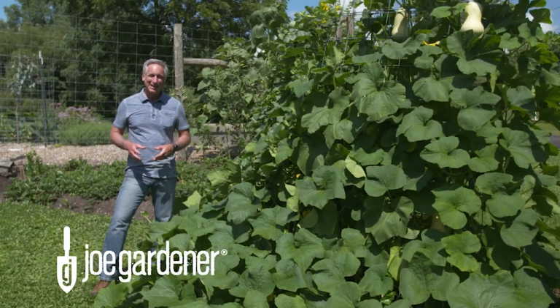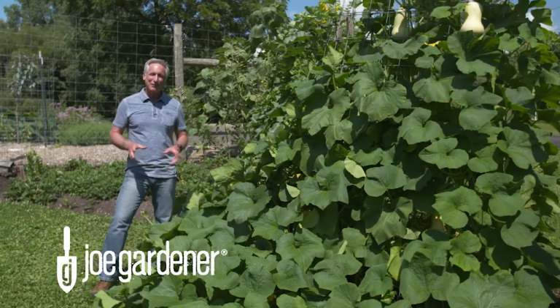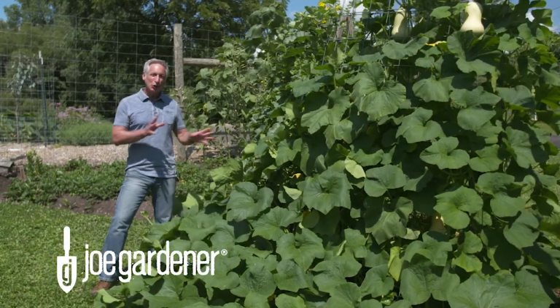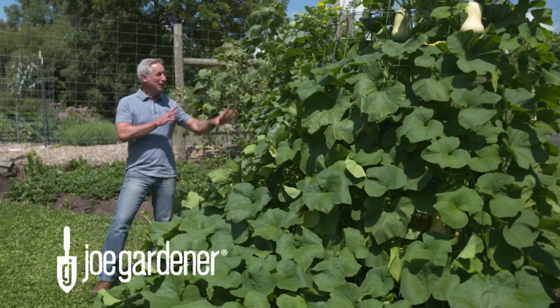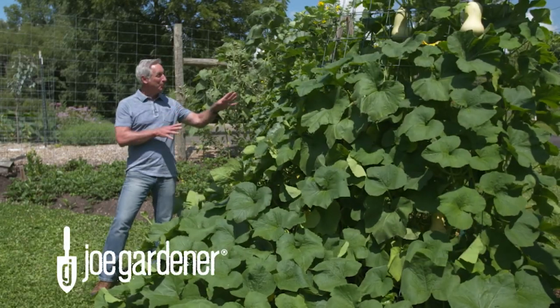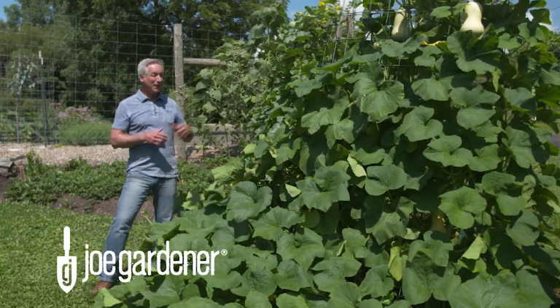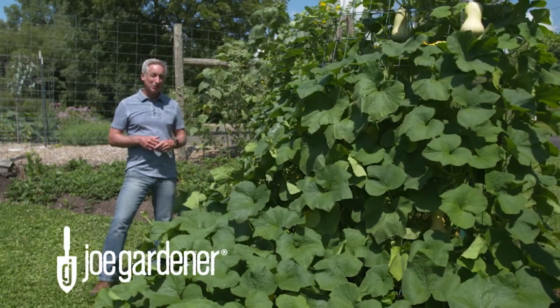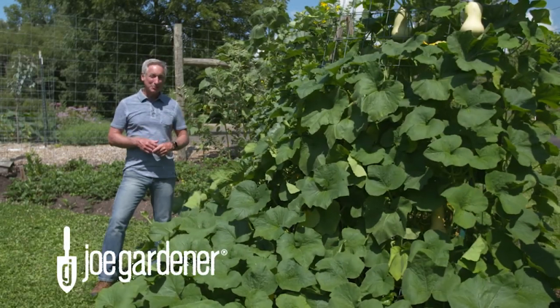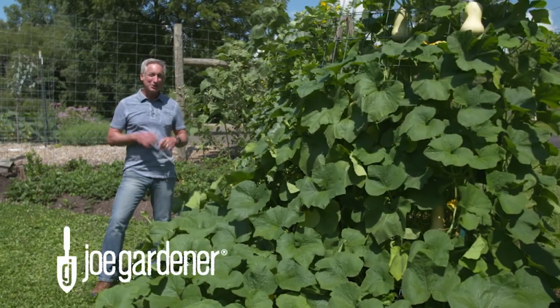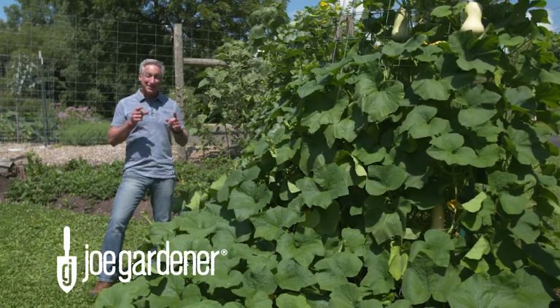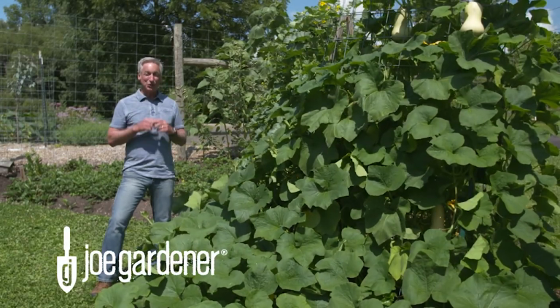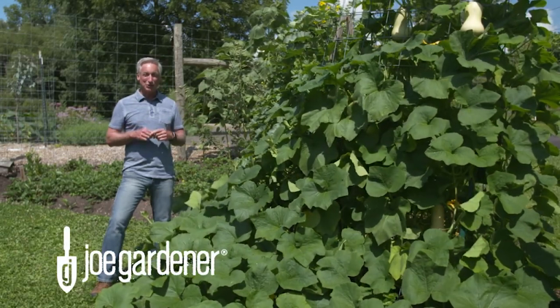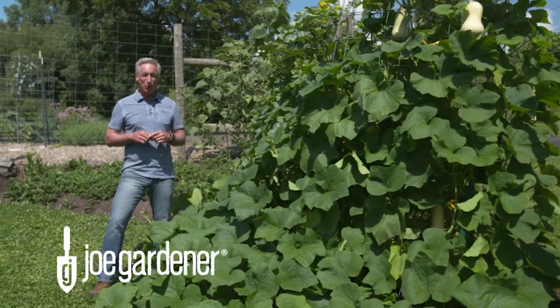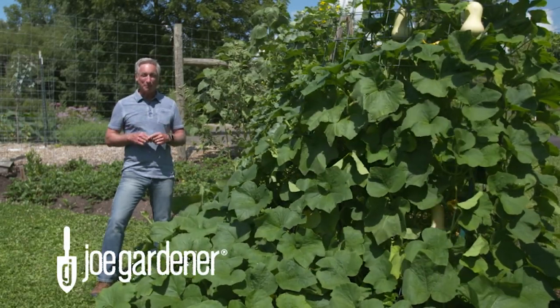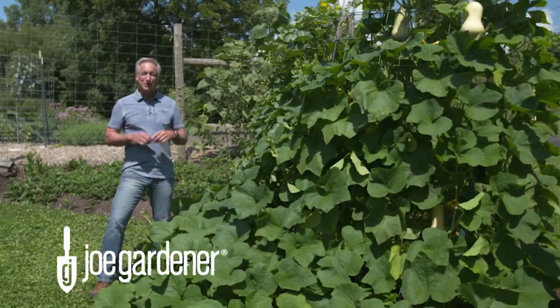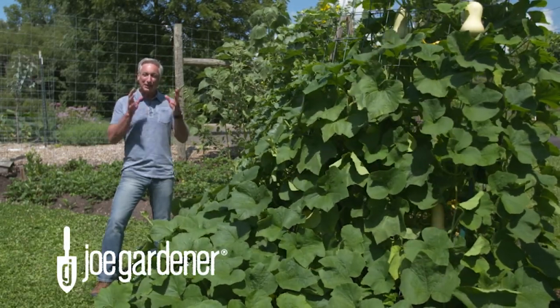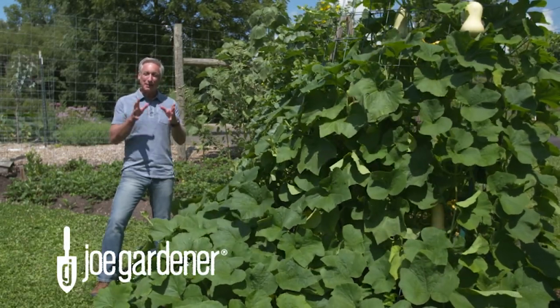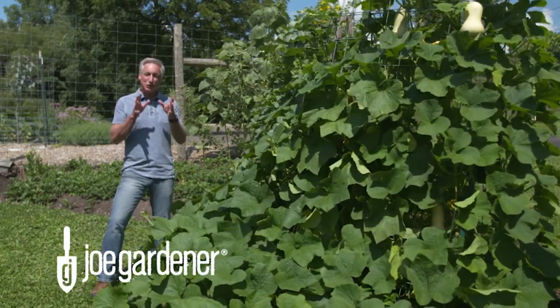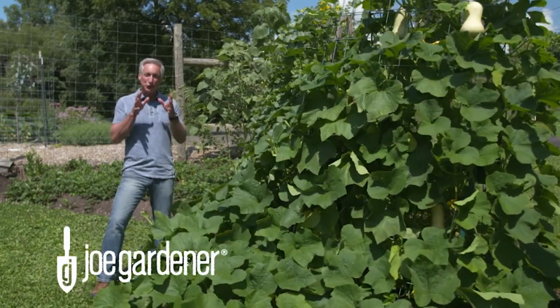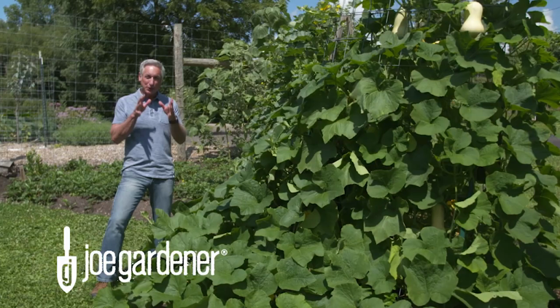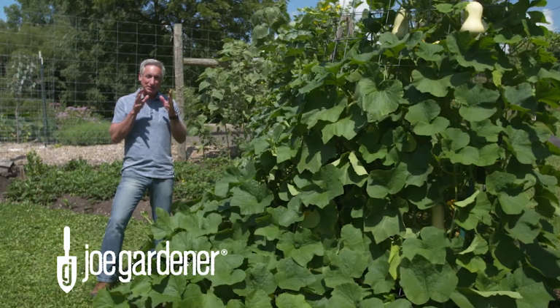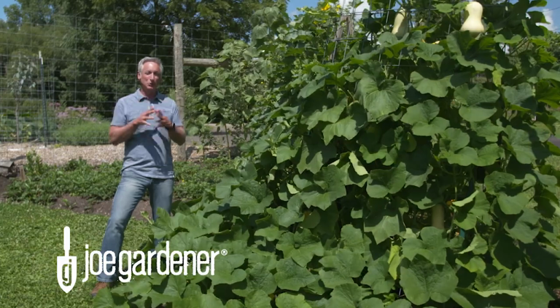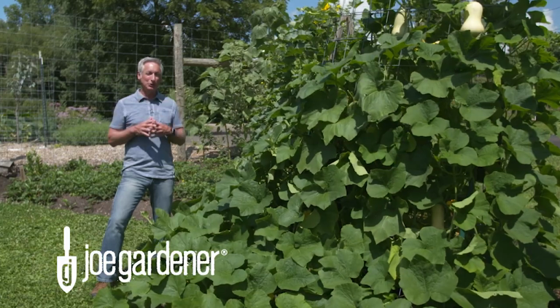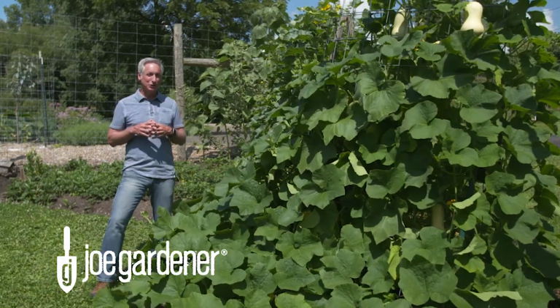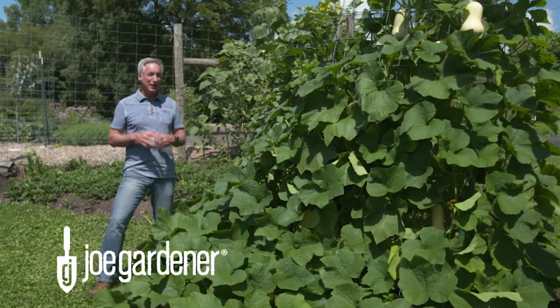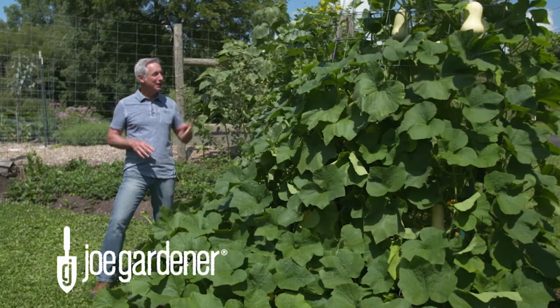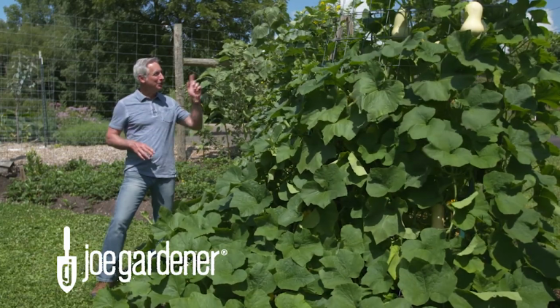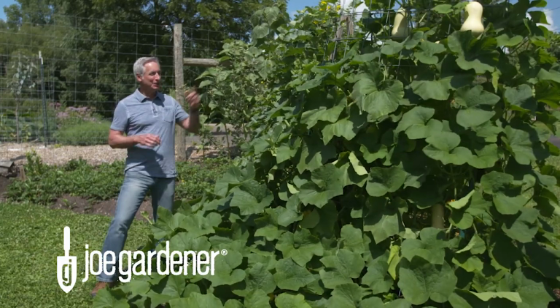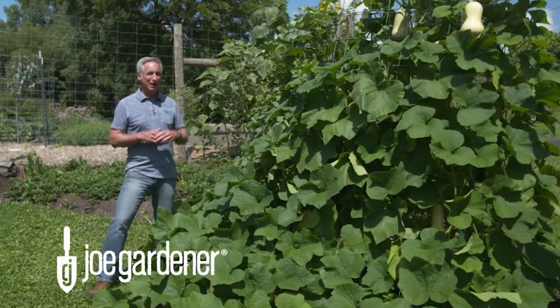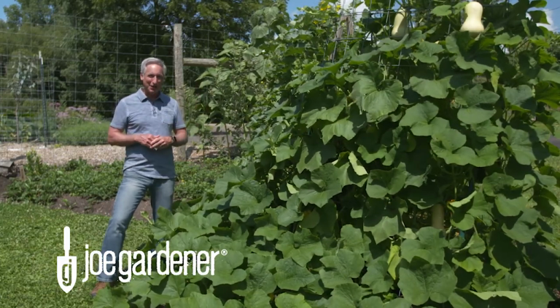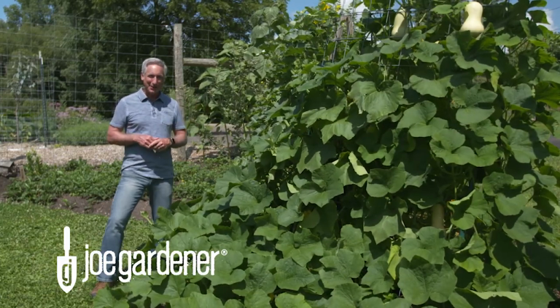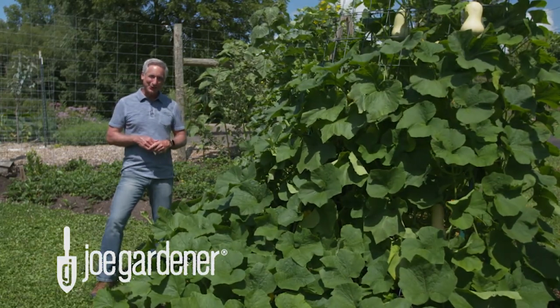If you're growing up vining crops, you need strong support. Today I'm going to show you three simple solutions for that using livestock panels.